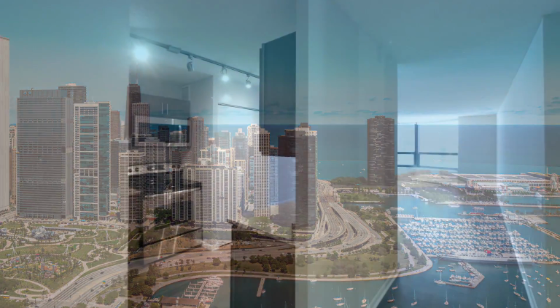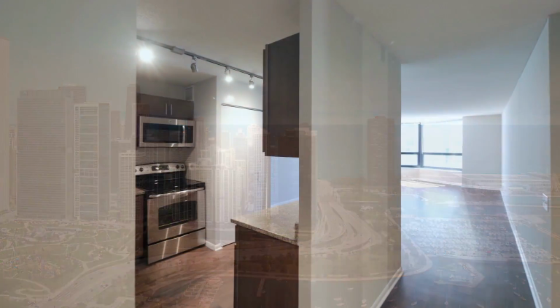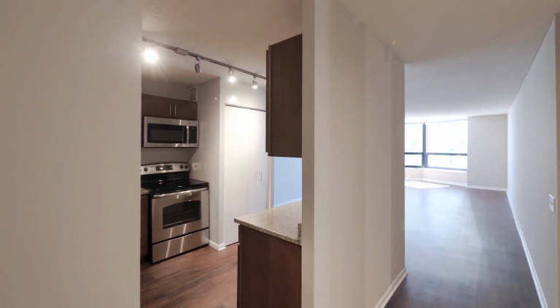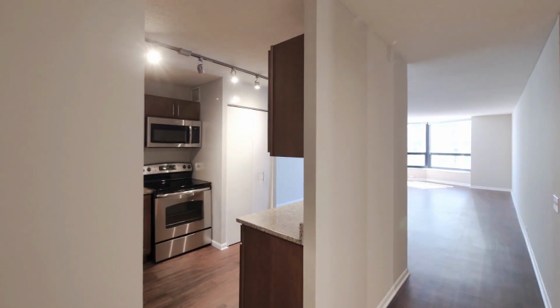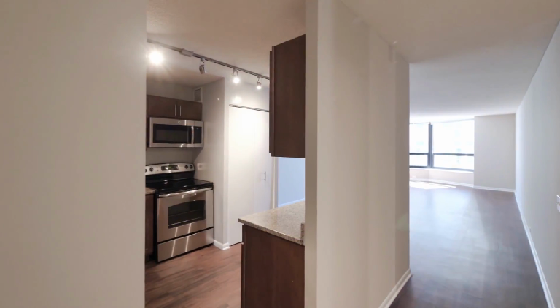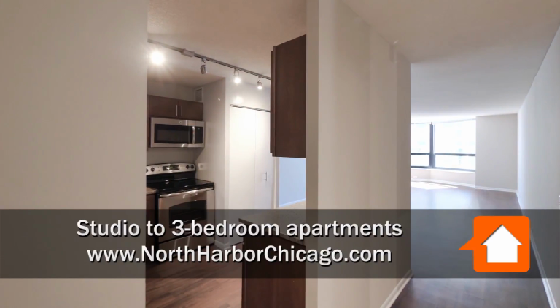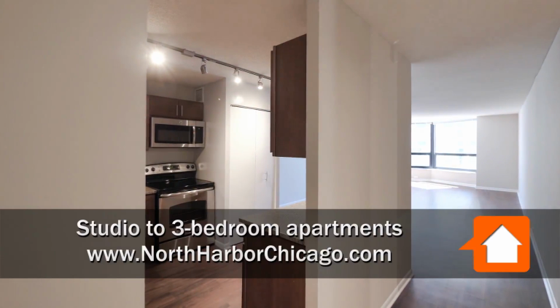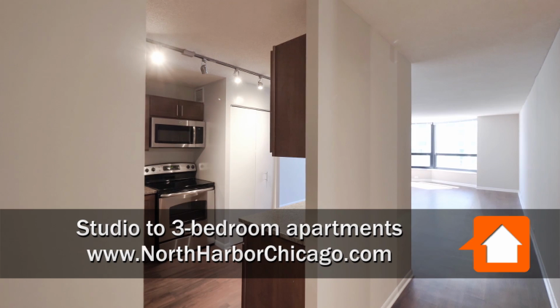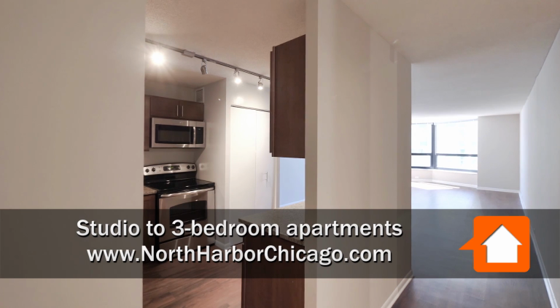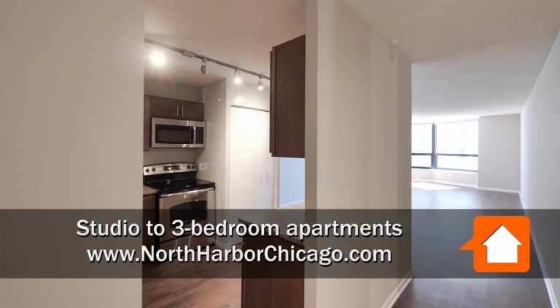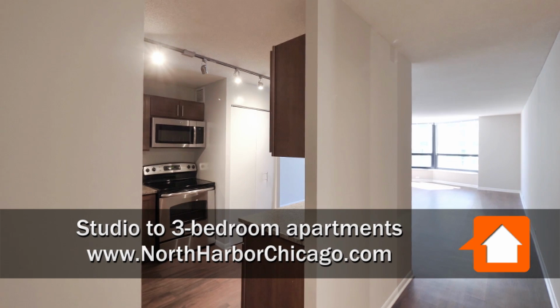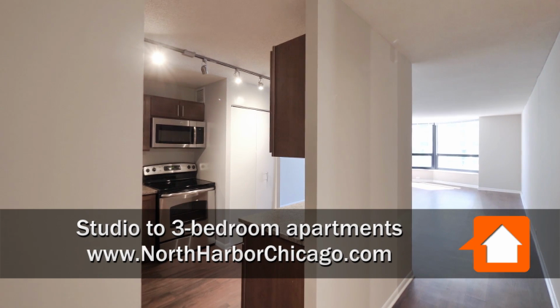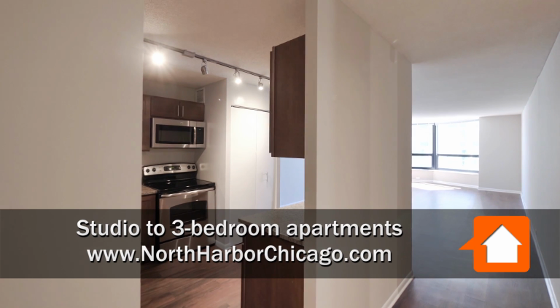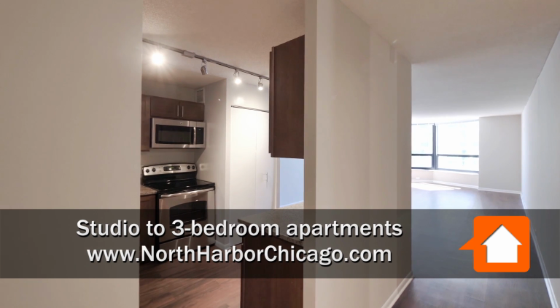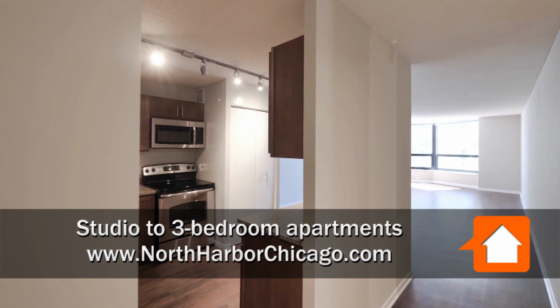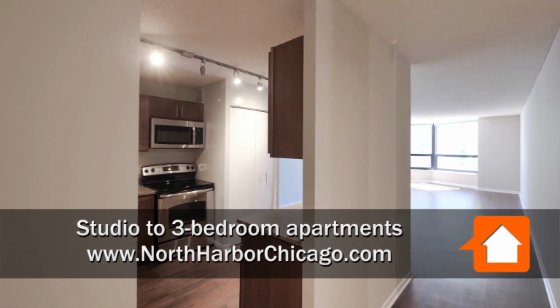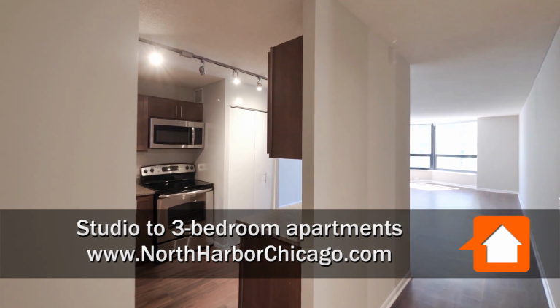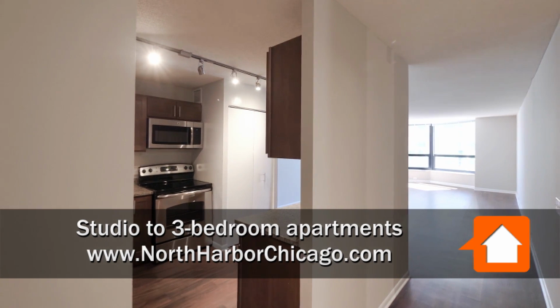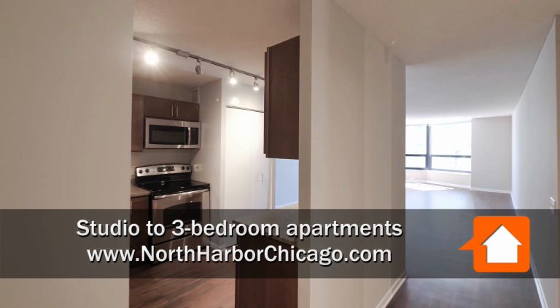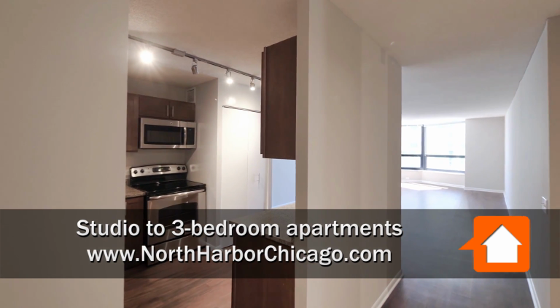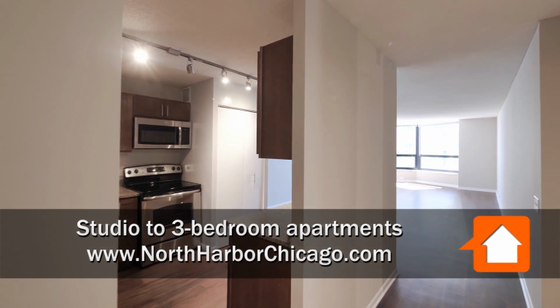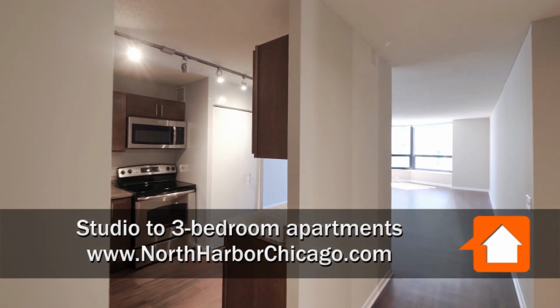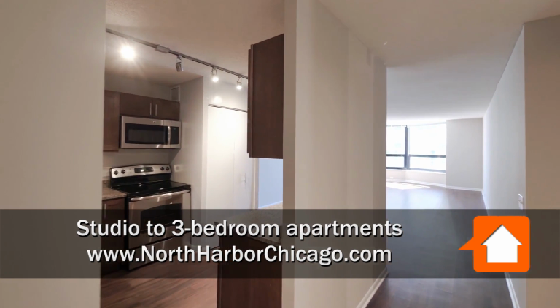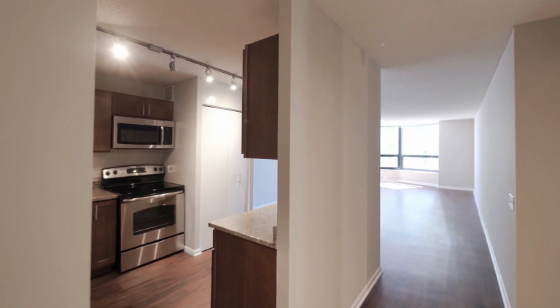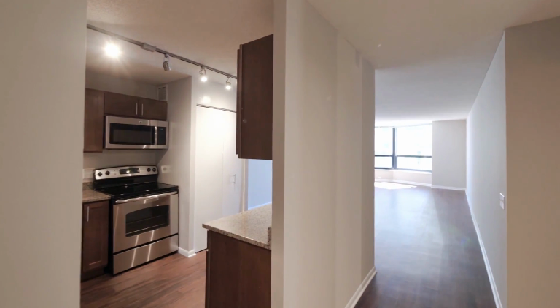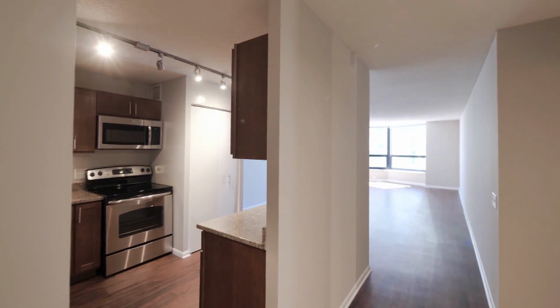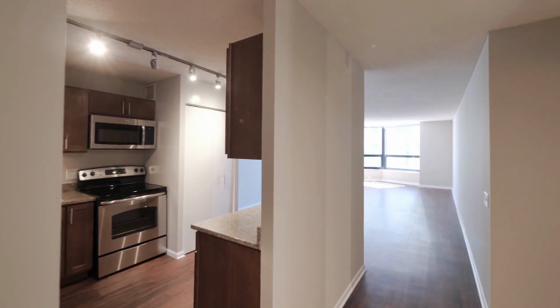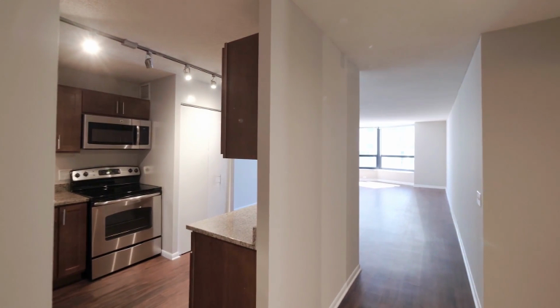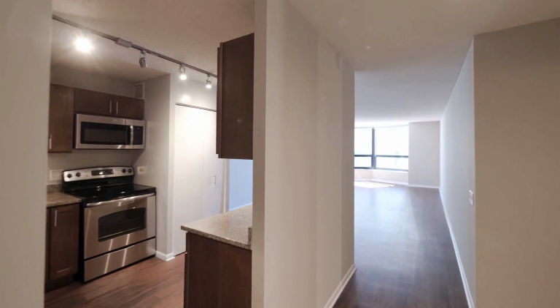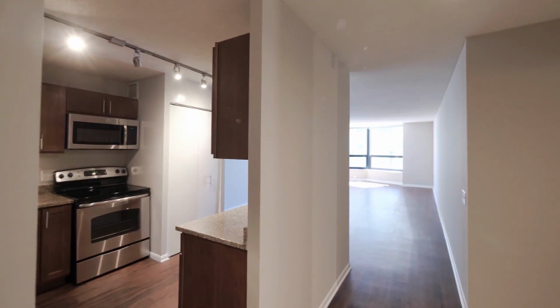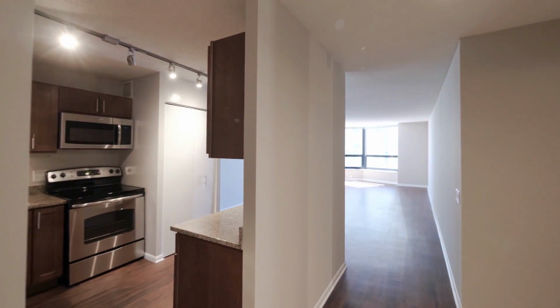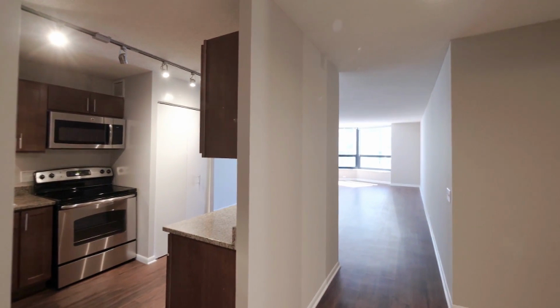I'm in the foyer of Unit 3904, an east-facing two-bedroom, two-bath.